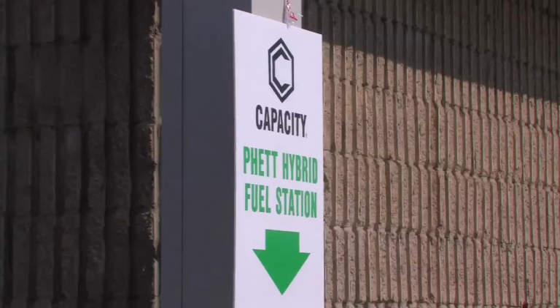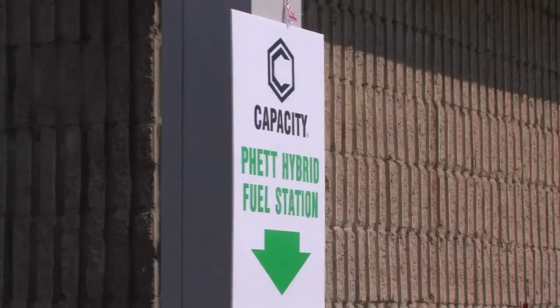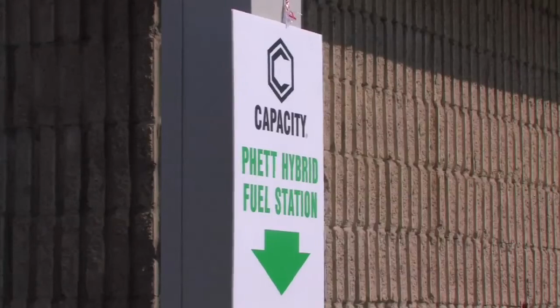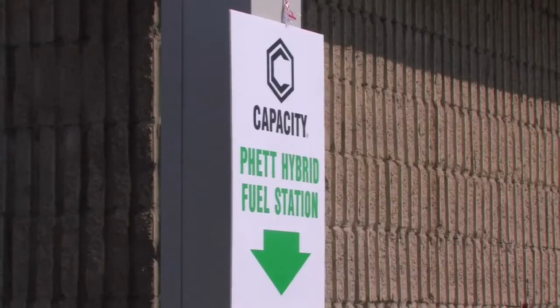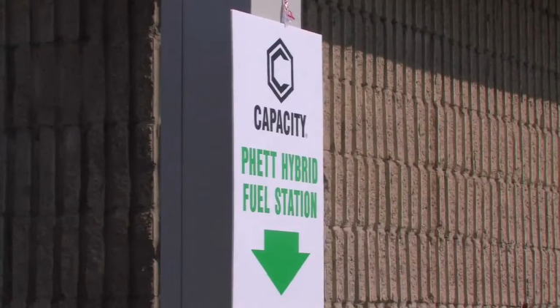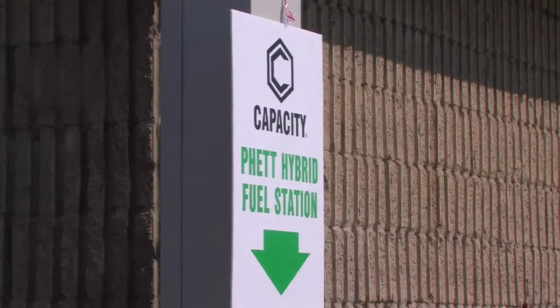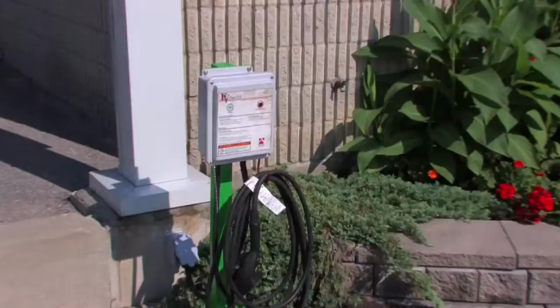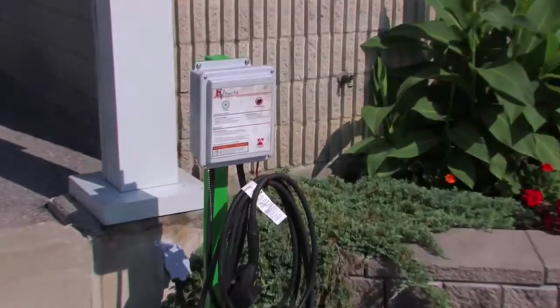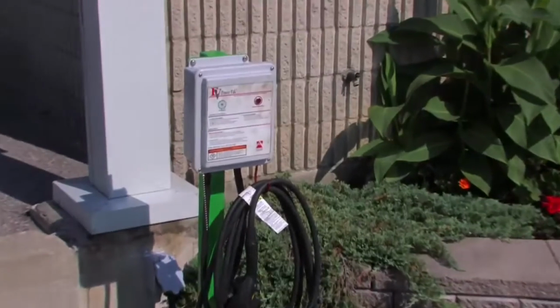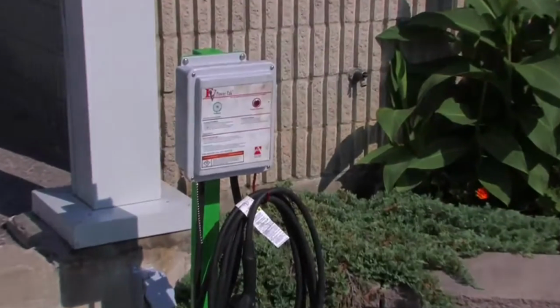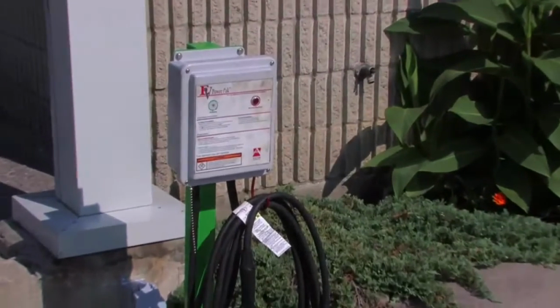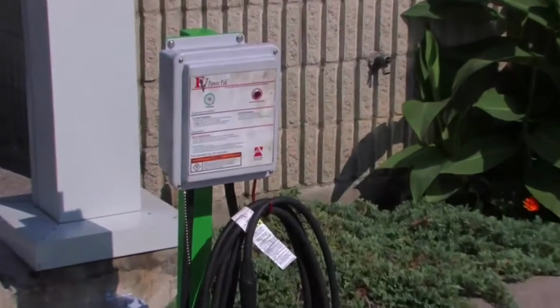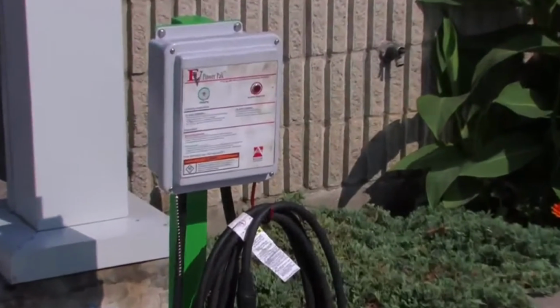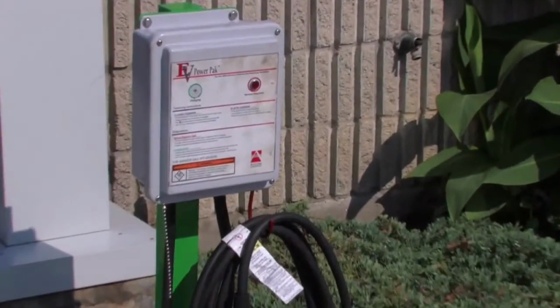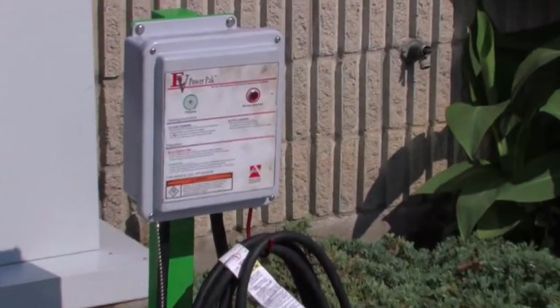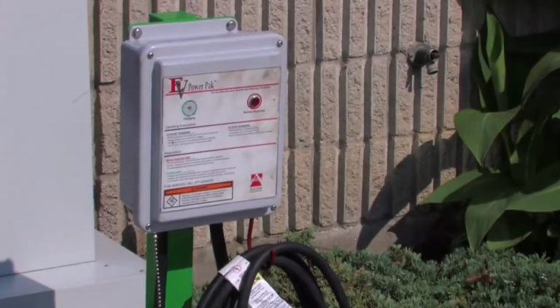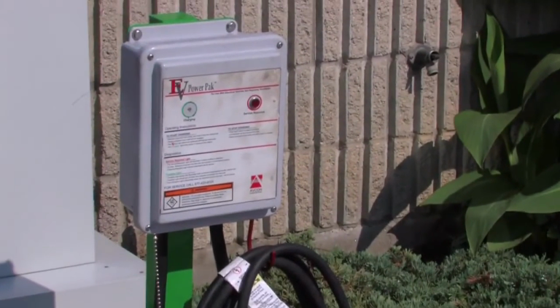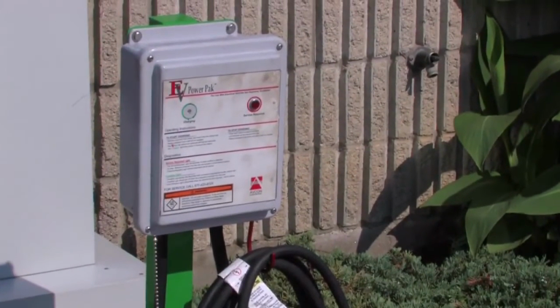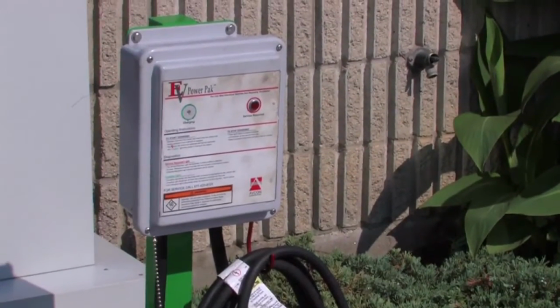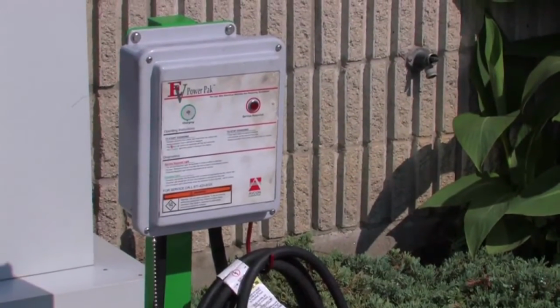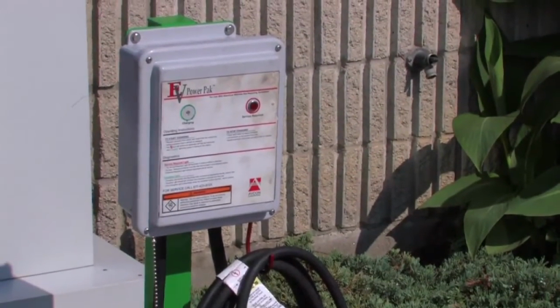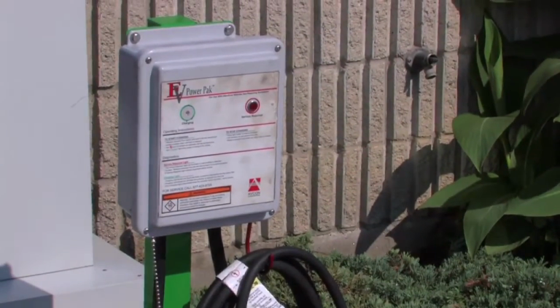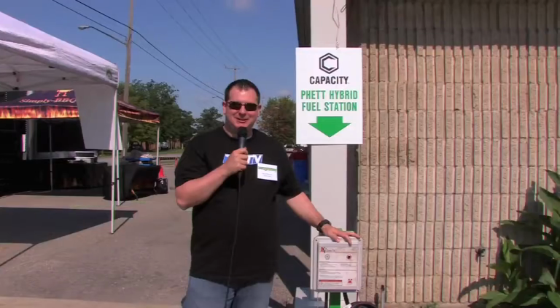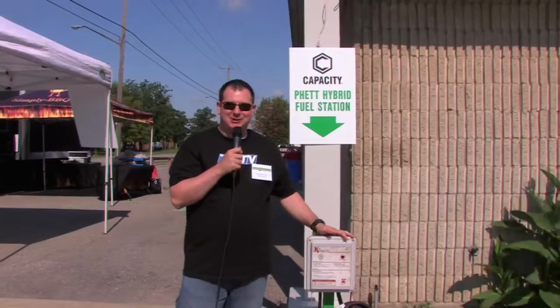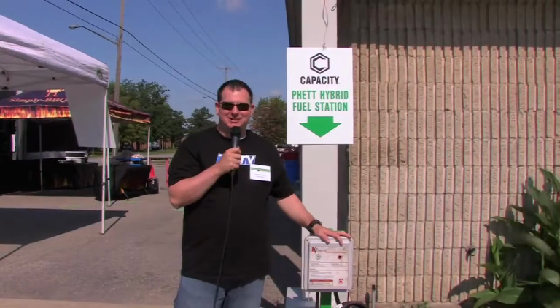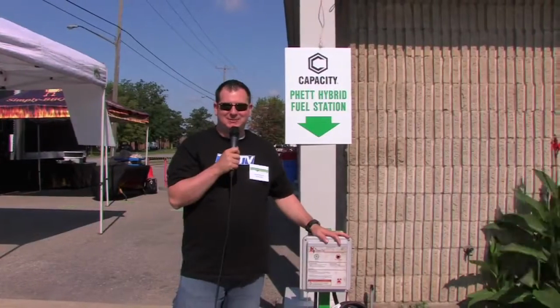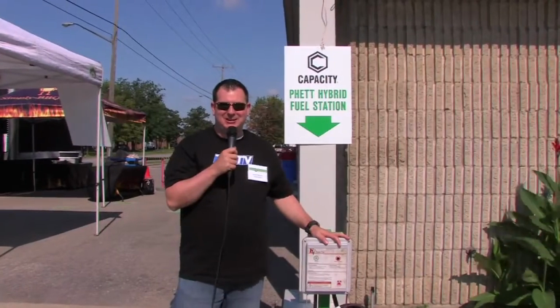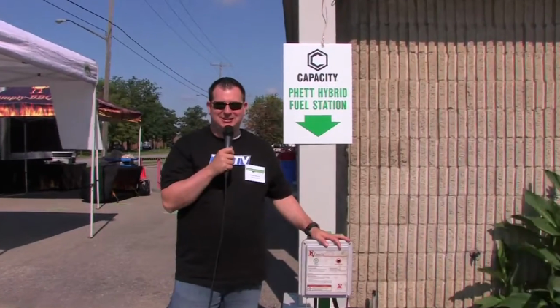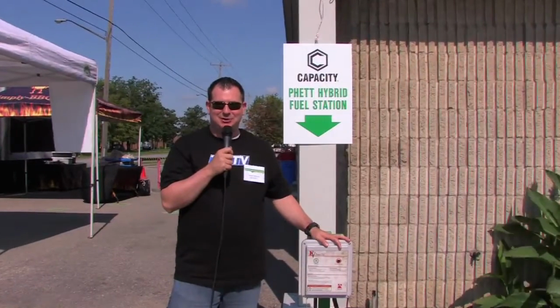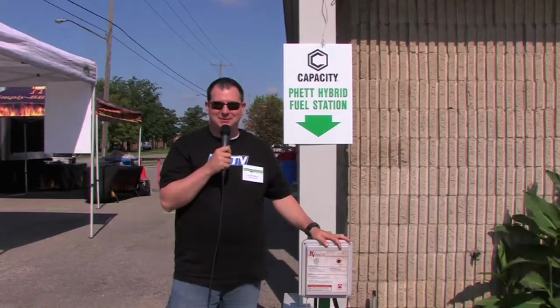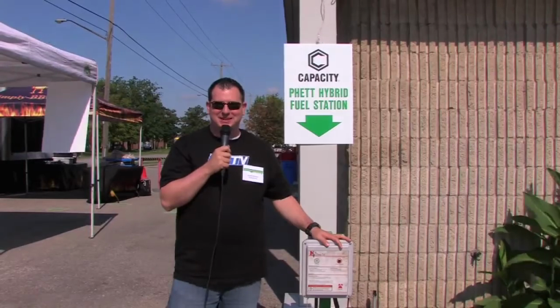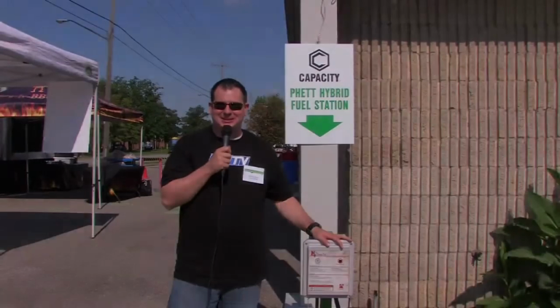So folks, if you're tired of feeling pain at the pump, it might be time you think about paying for the plug. For Transportation Matters, this has been James Menzies.